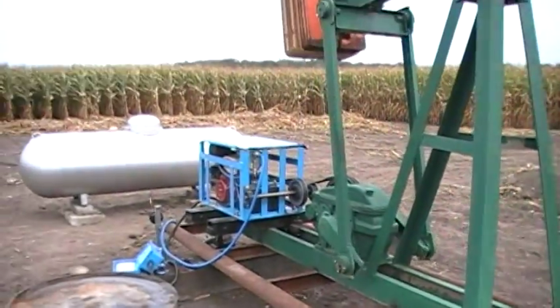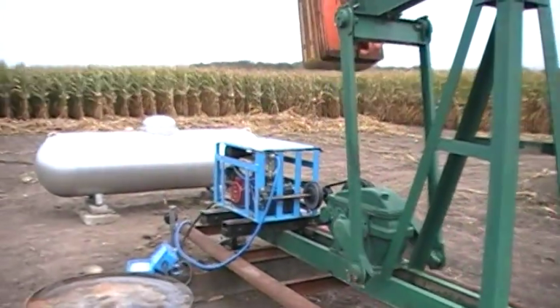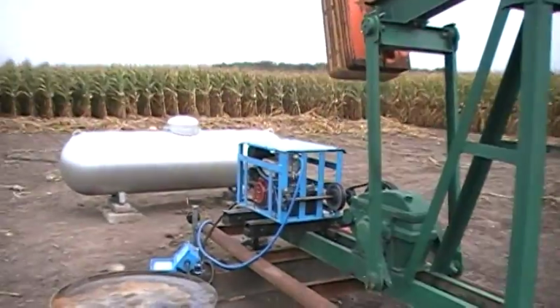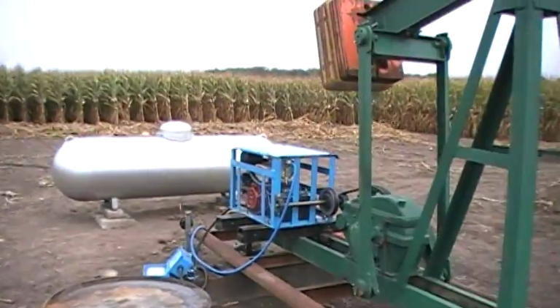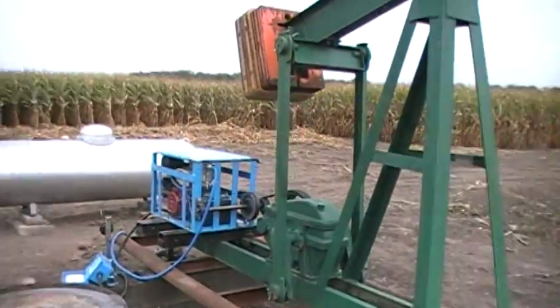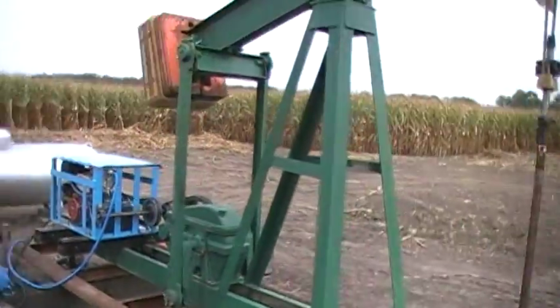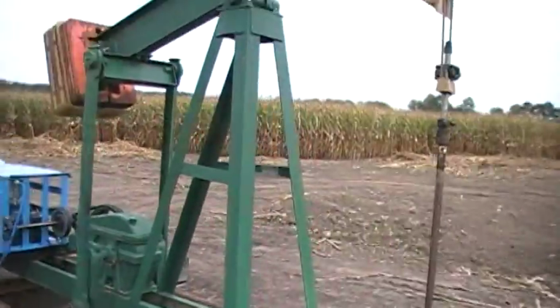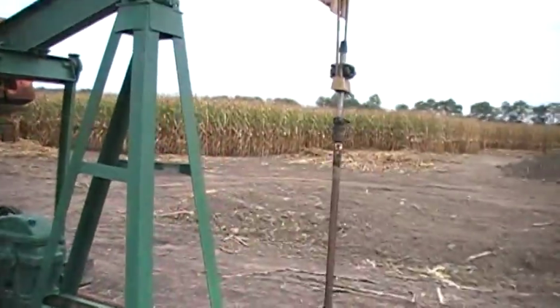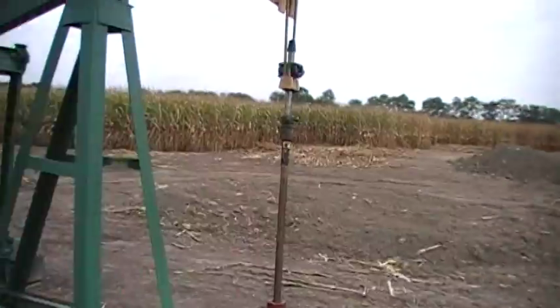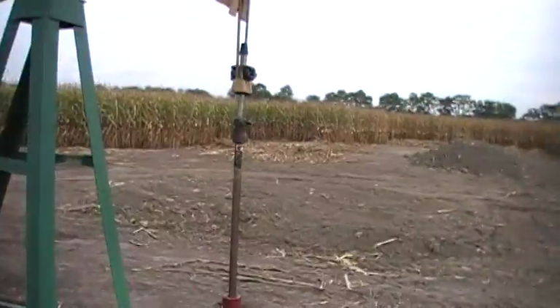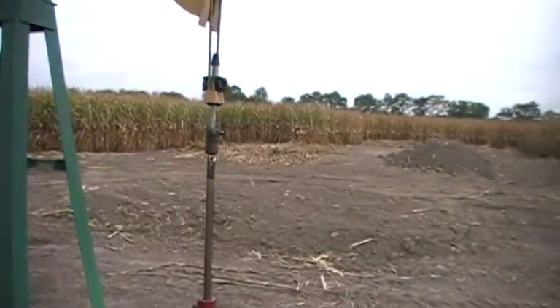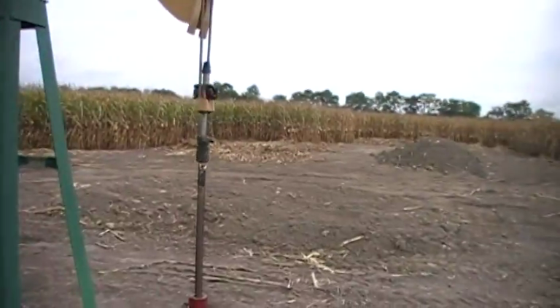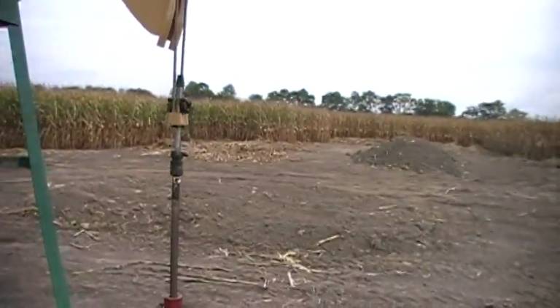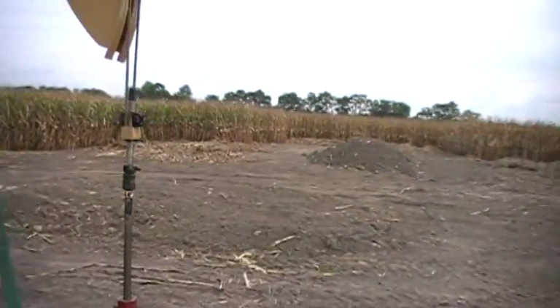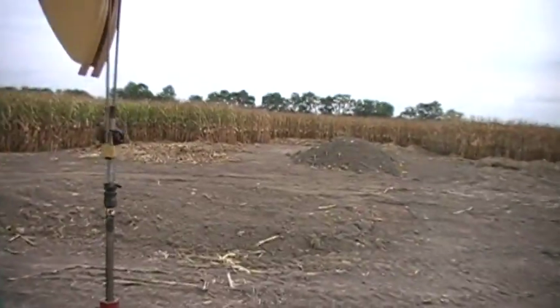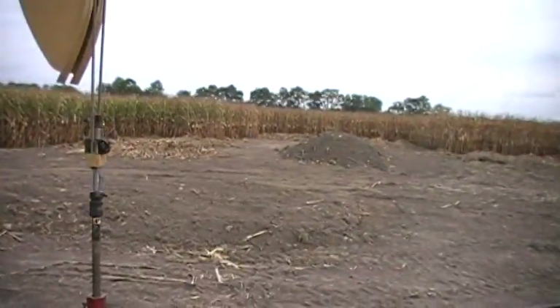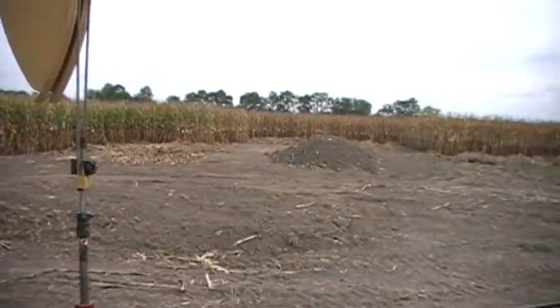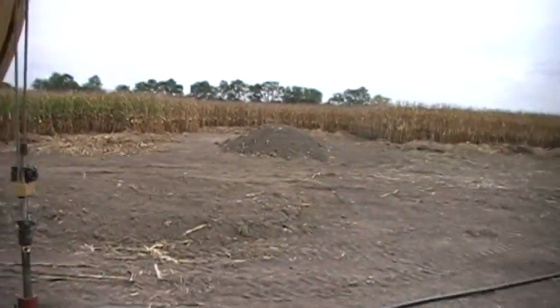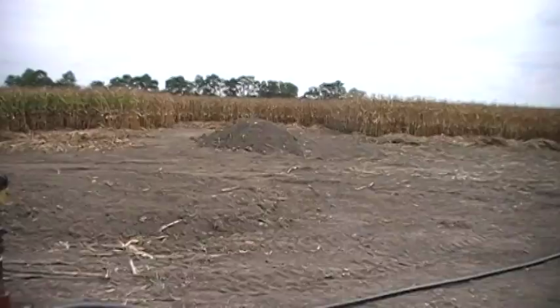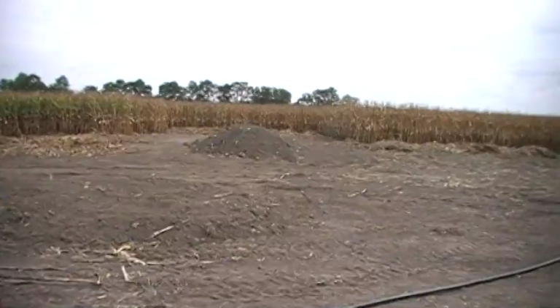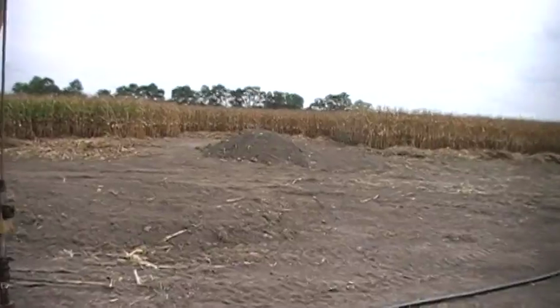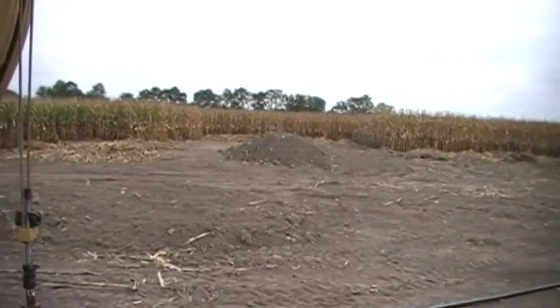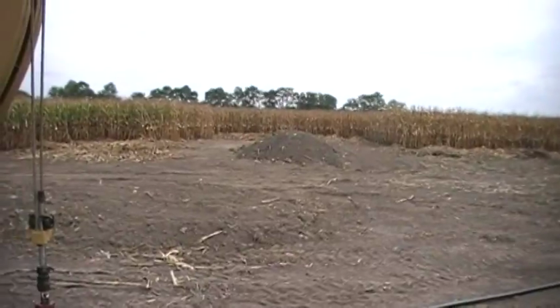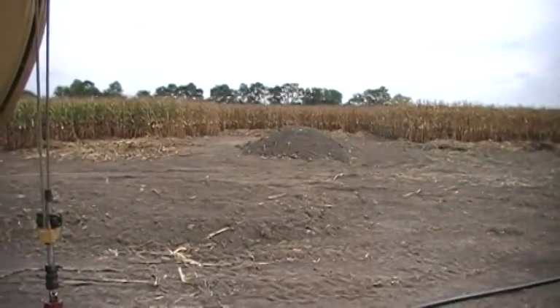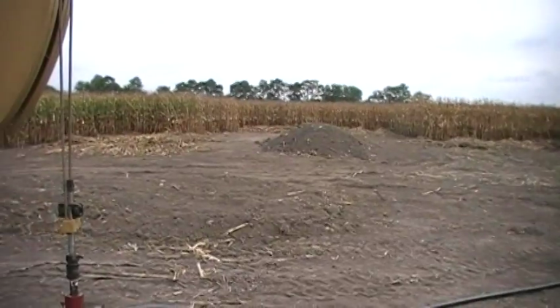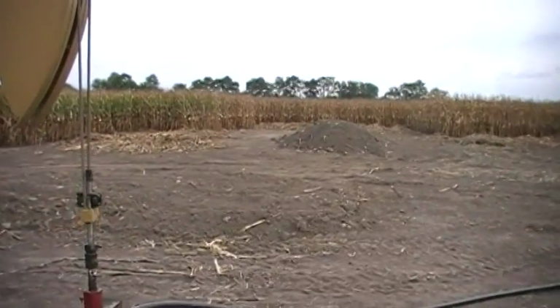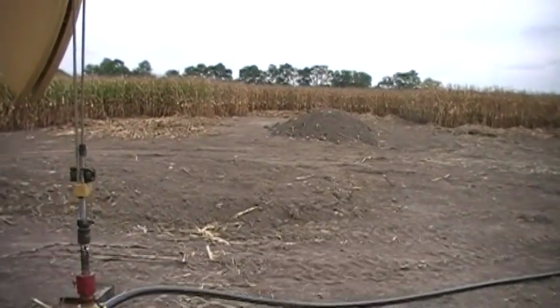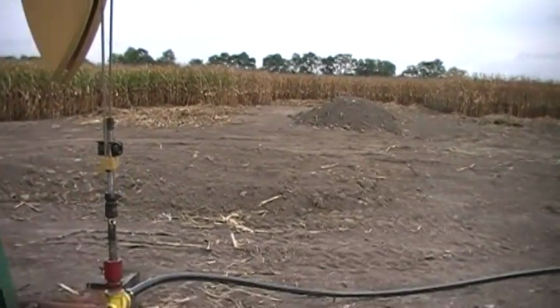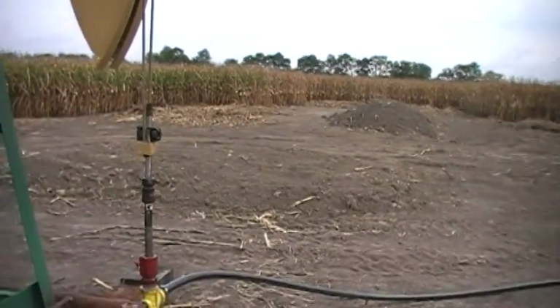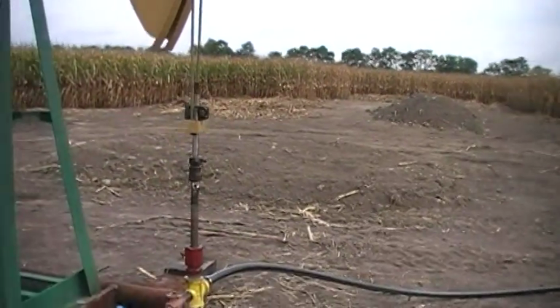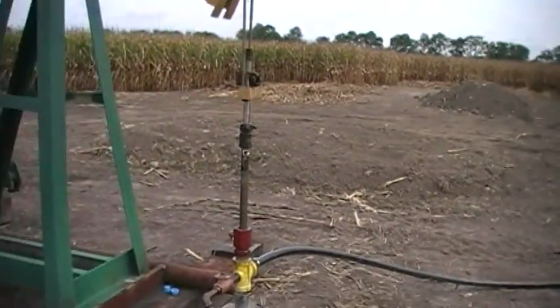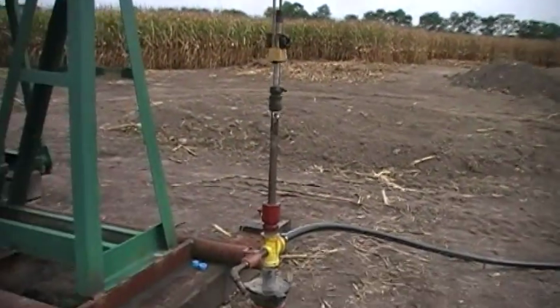Here's what the site looks like after the pits are filled in and the drill rig moved out.